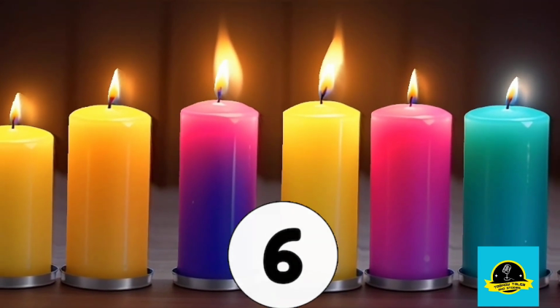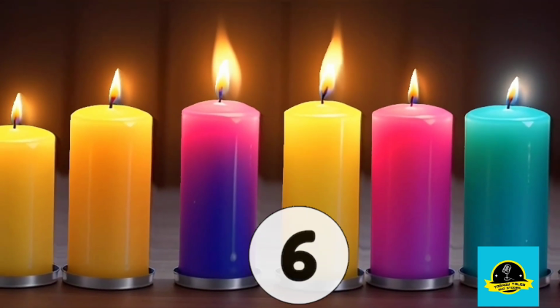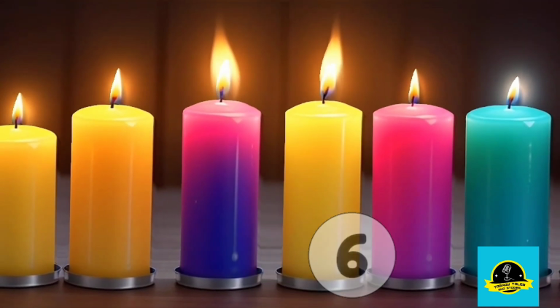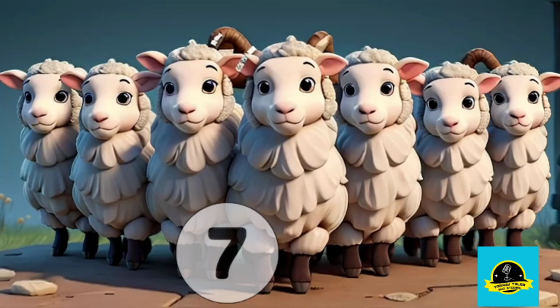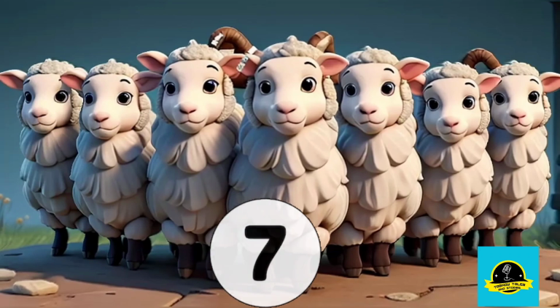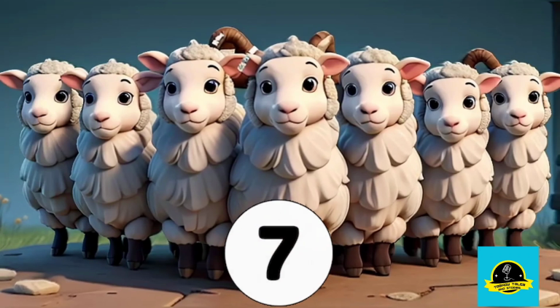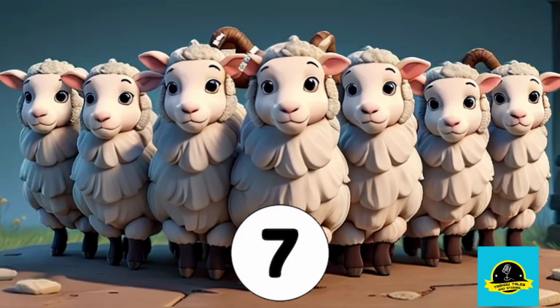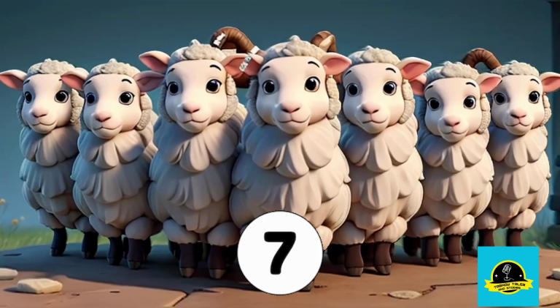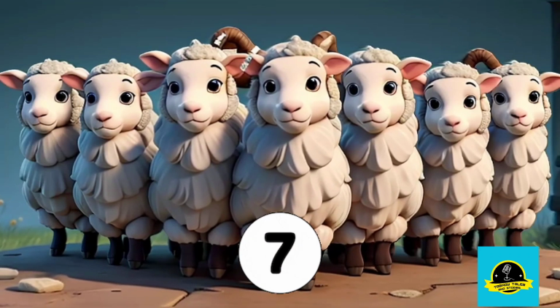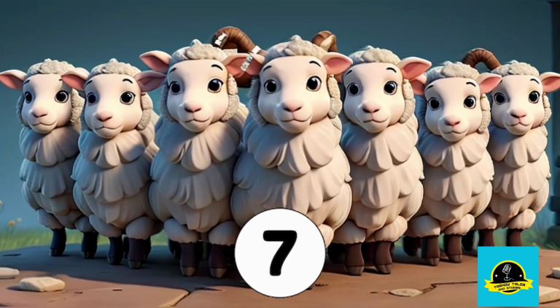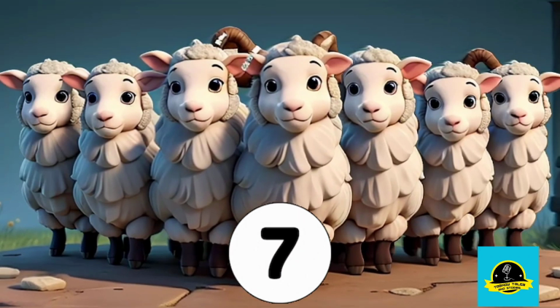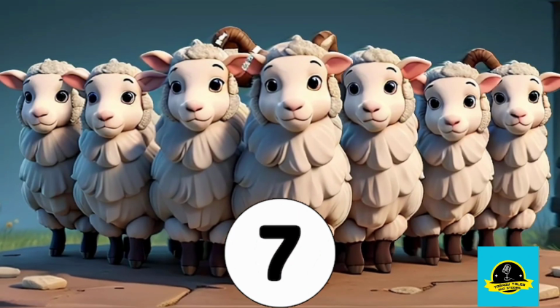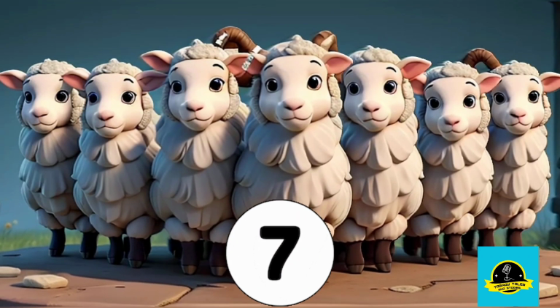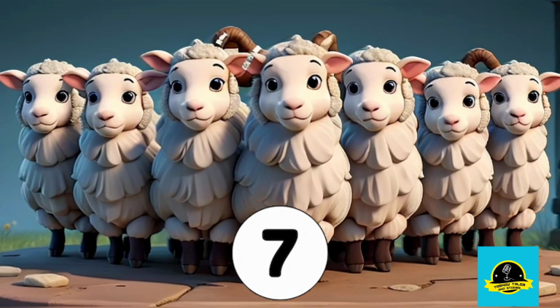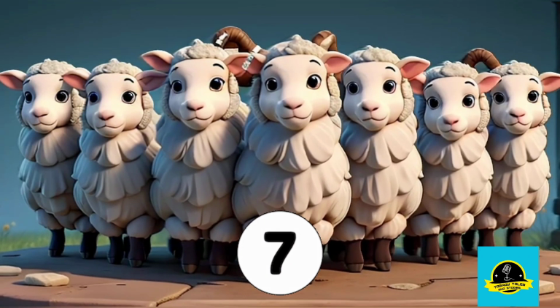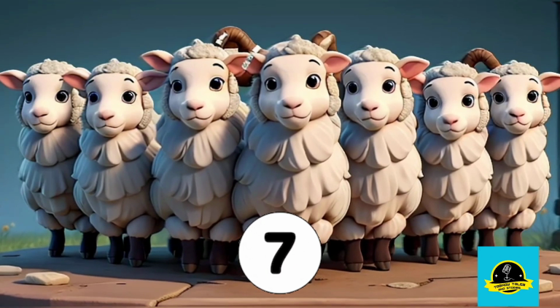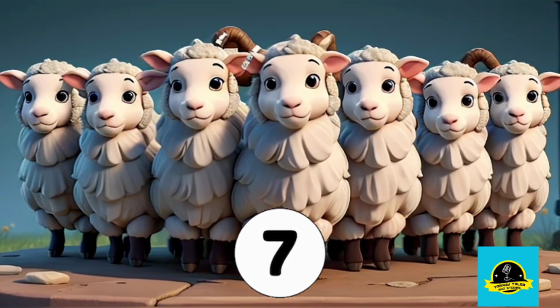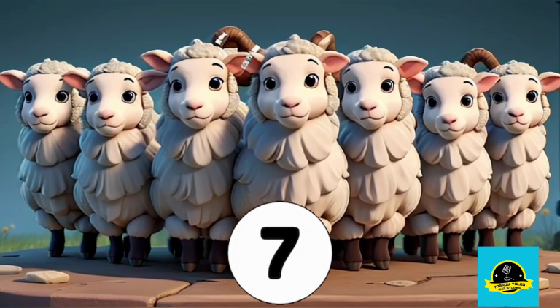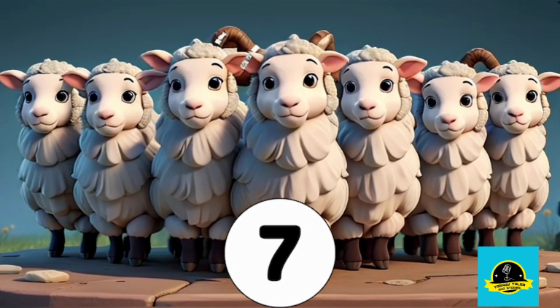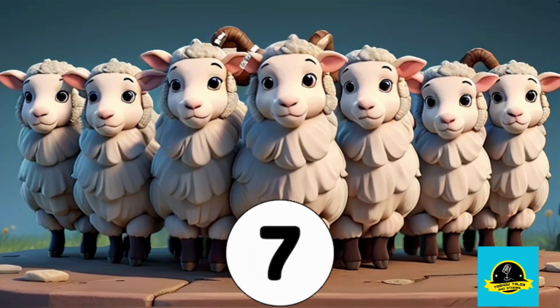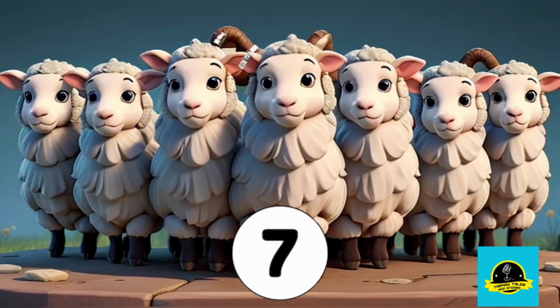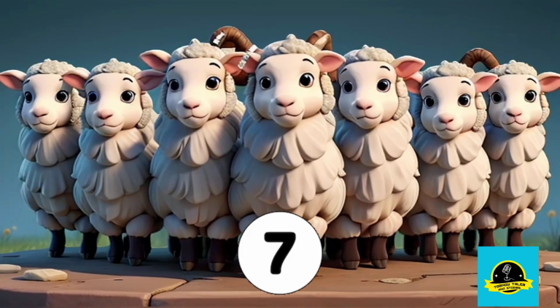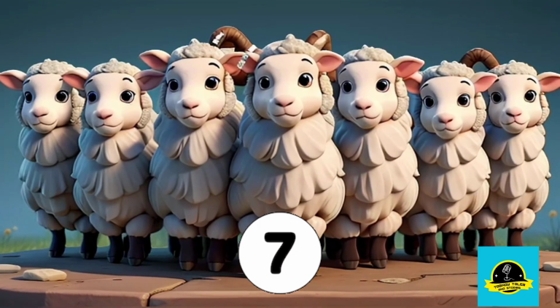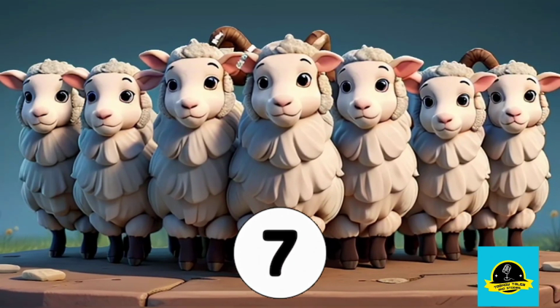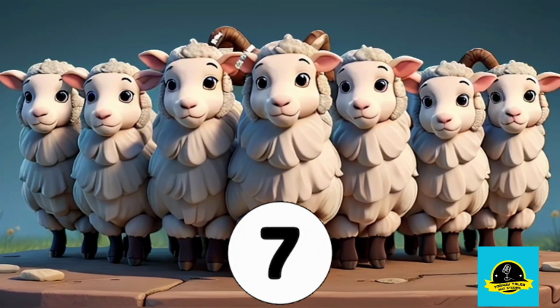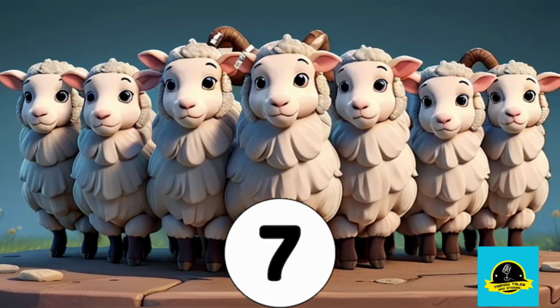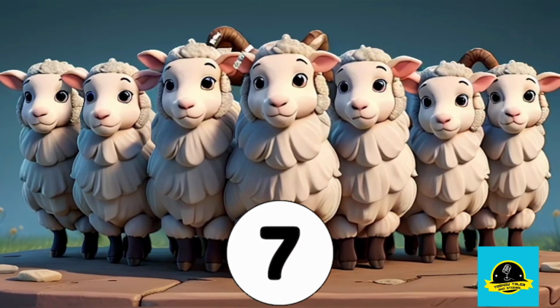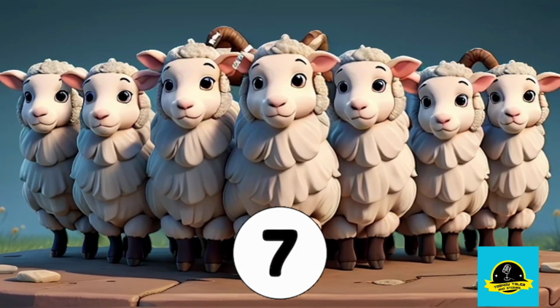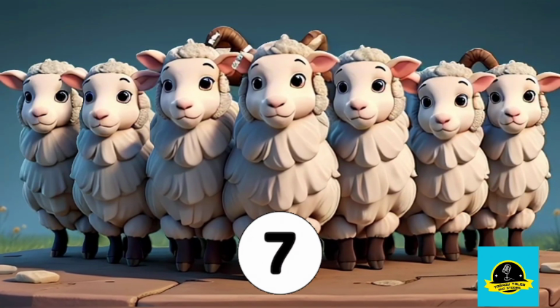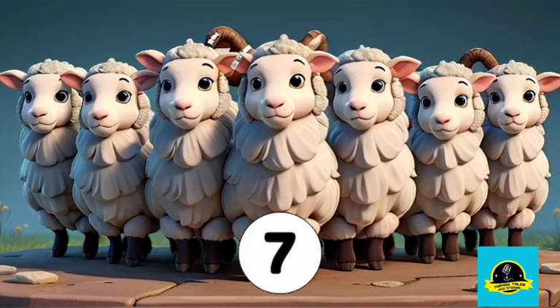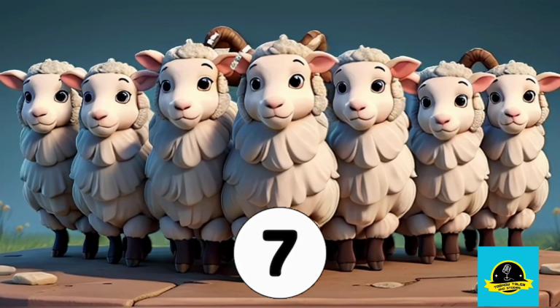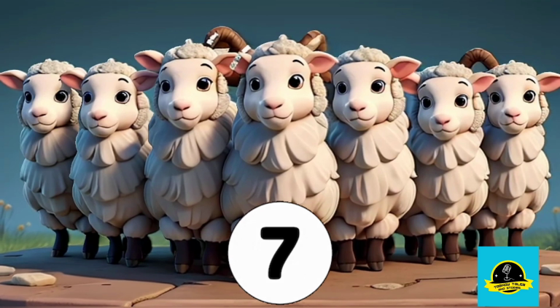Here comes number 7. Look up at the group of sheep. How many sheep can you spot? Yes, 7 sheep.